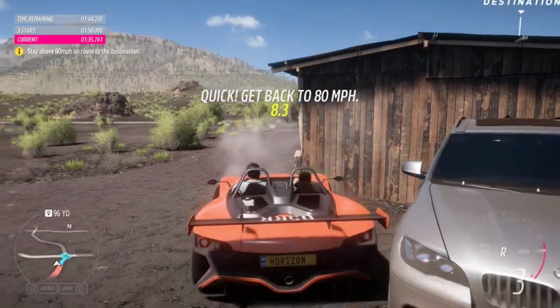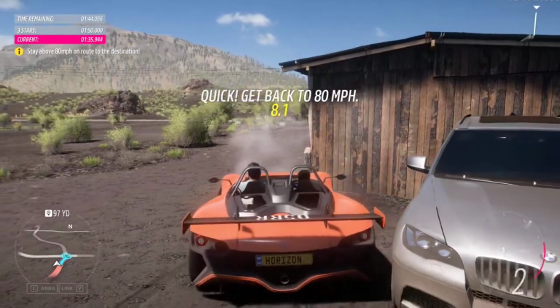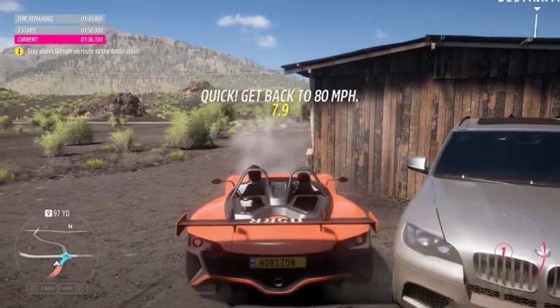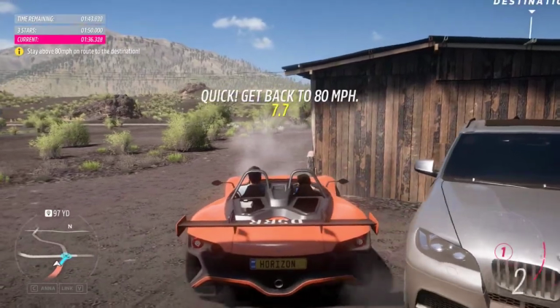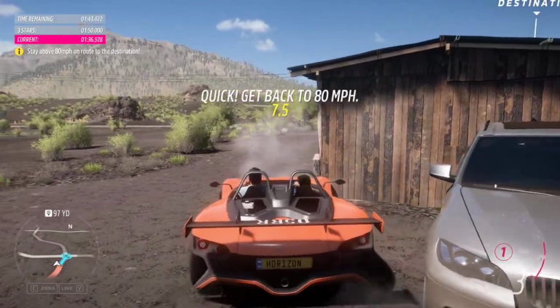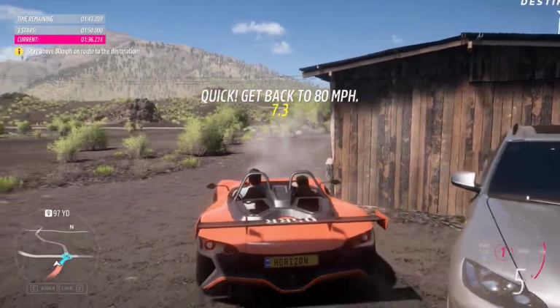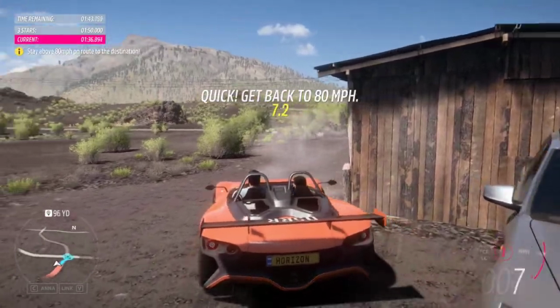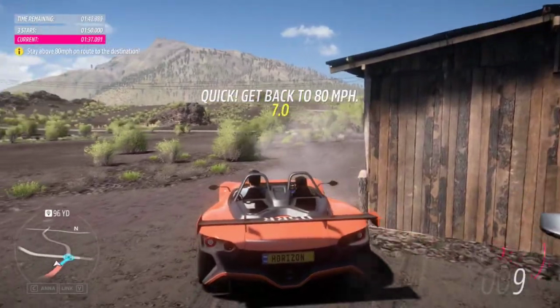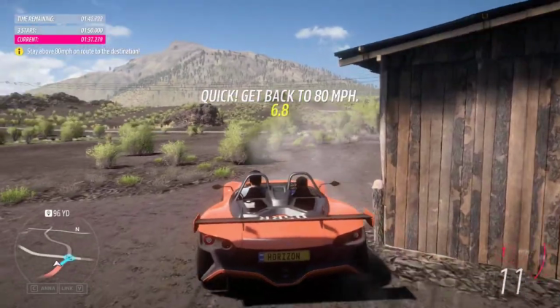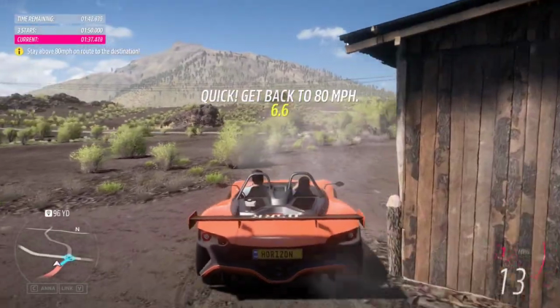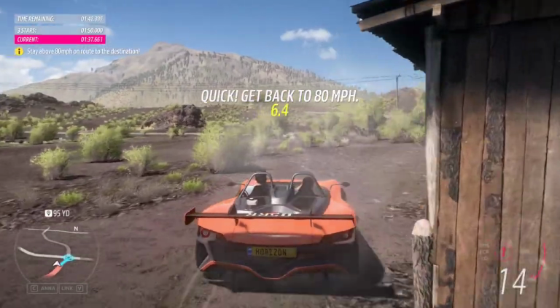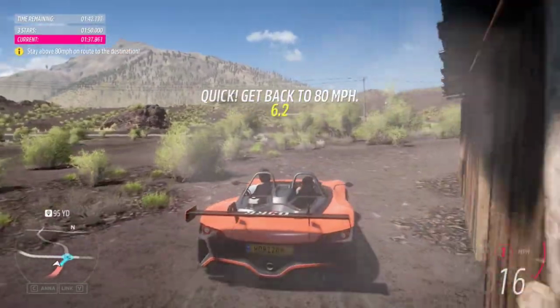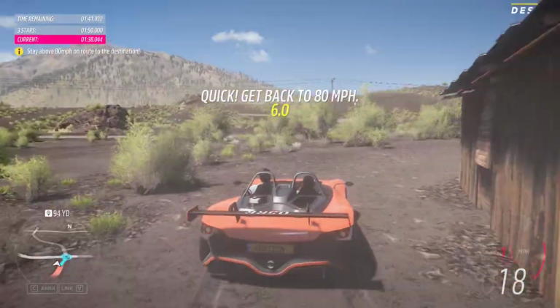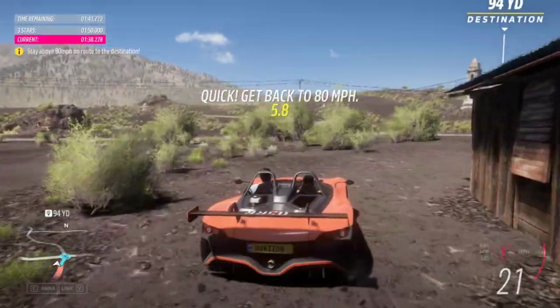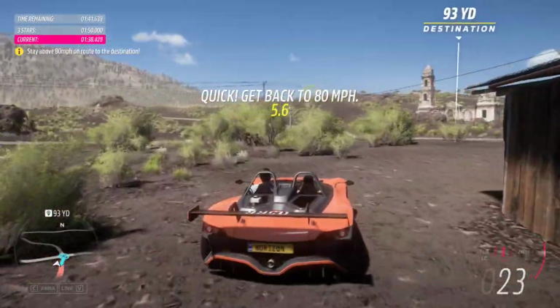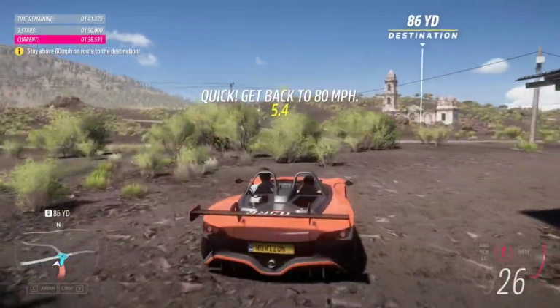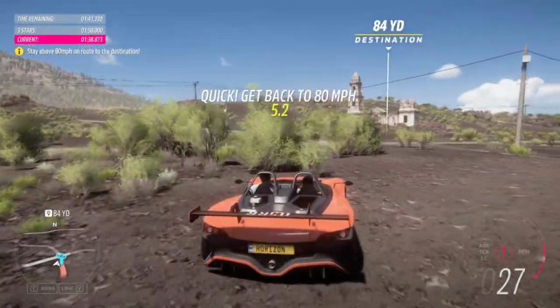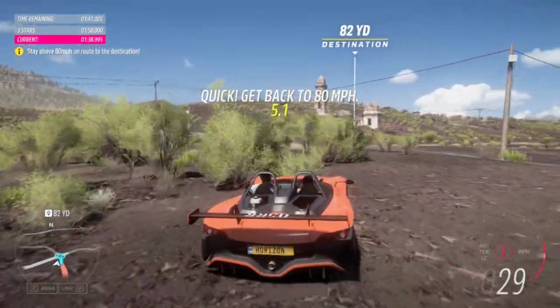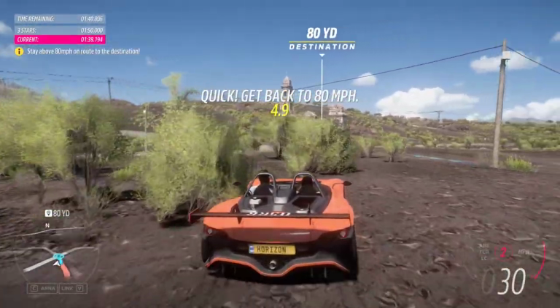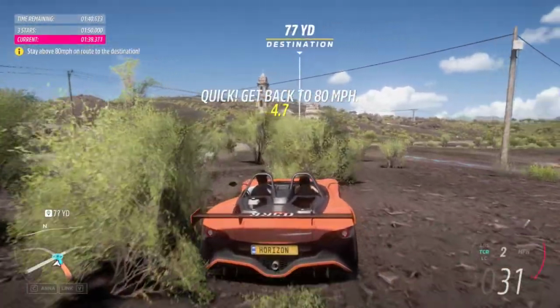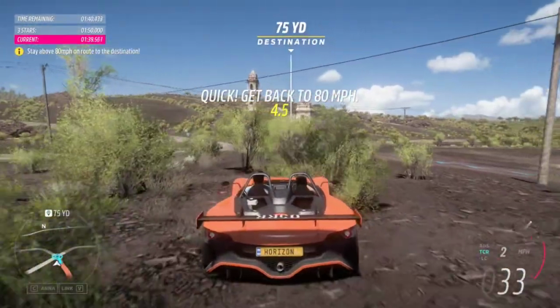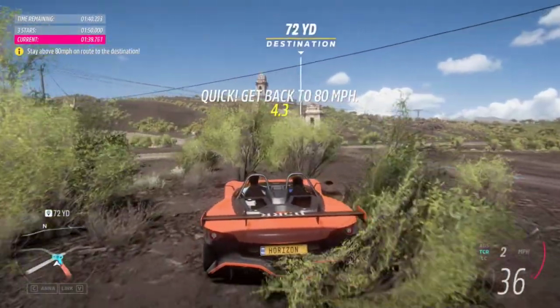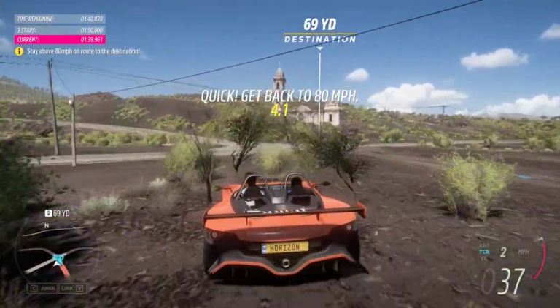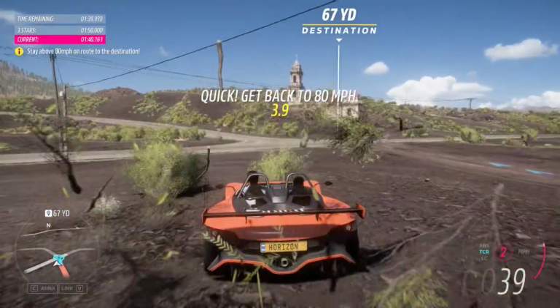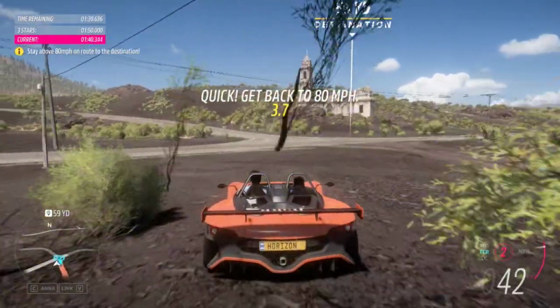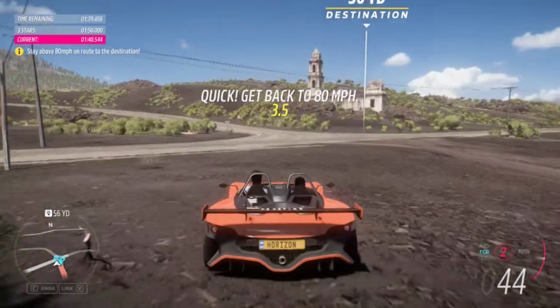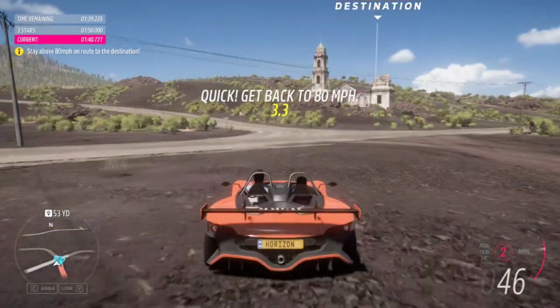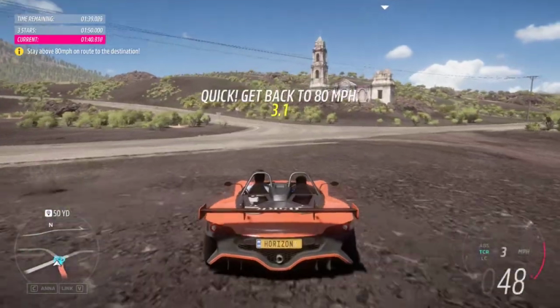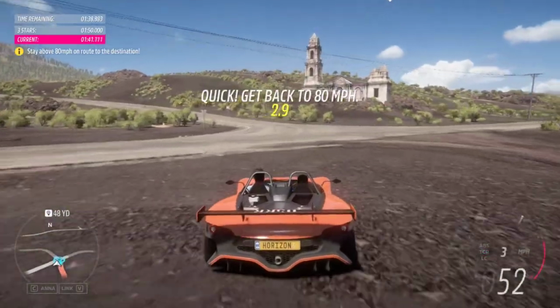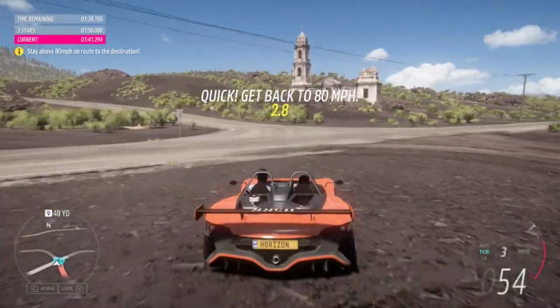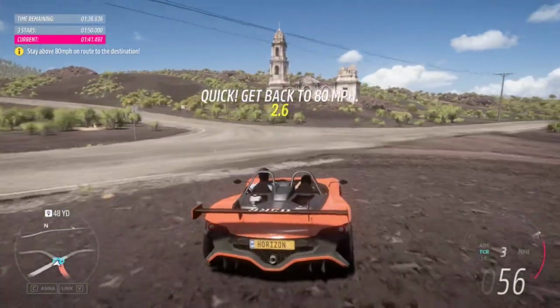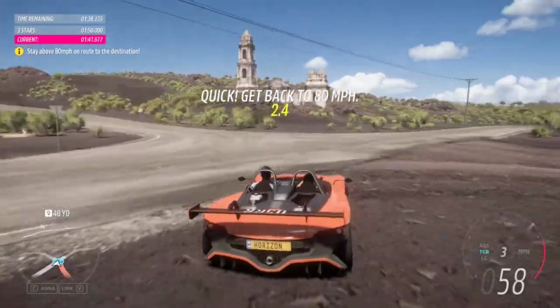What does the RR stand for? Roll and racing! The car was designed for an enhanced track experience.